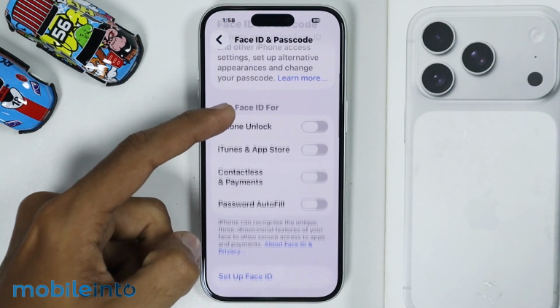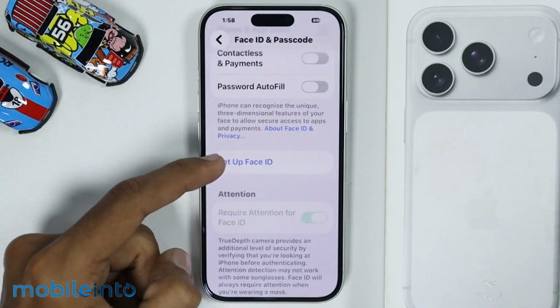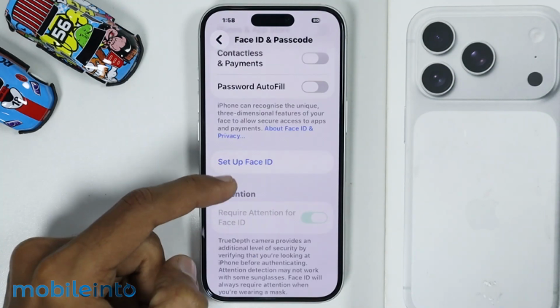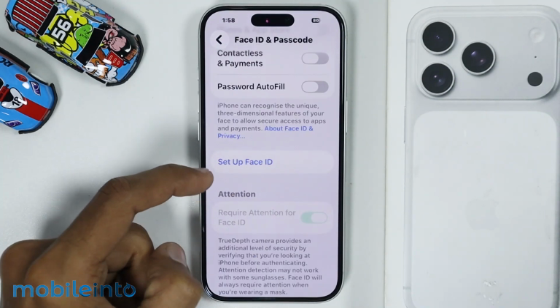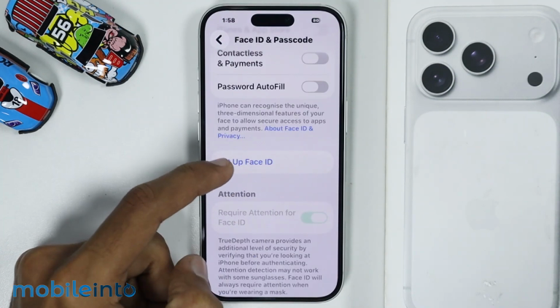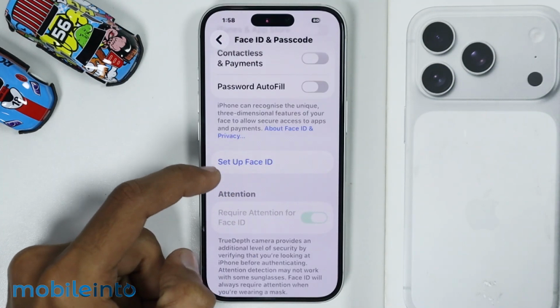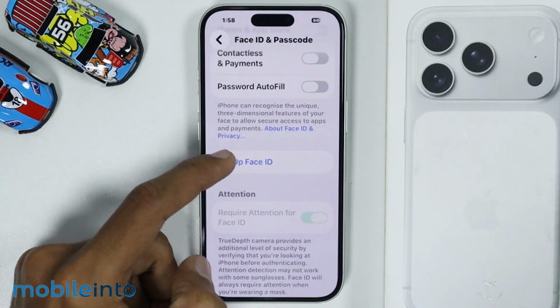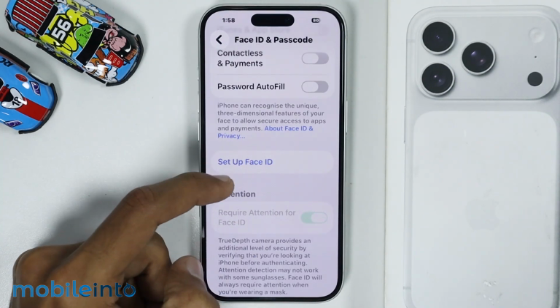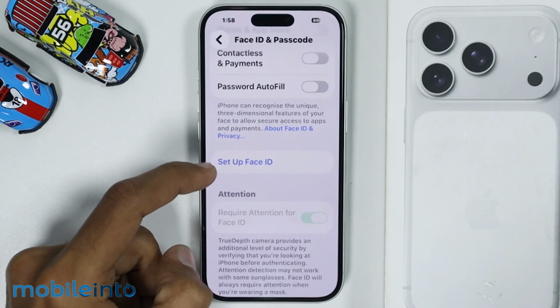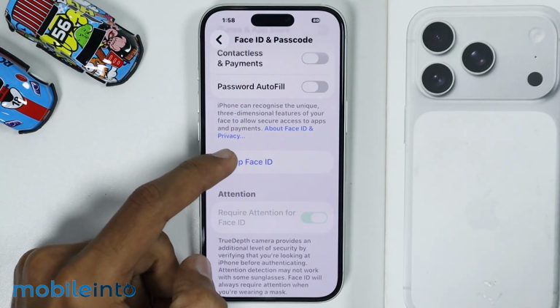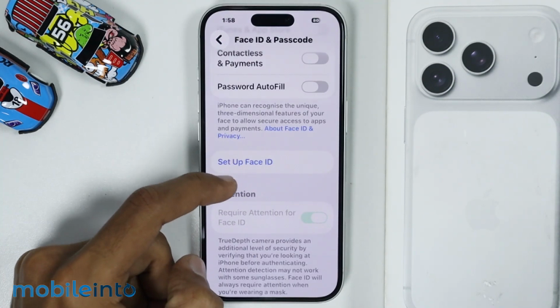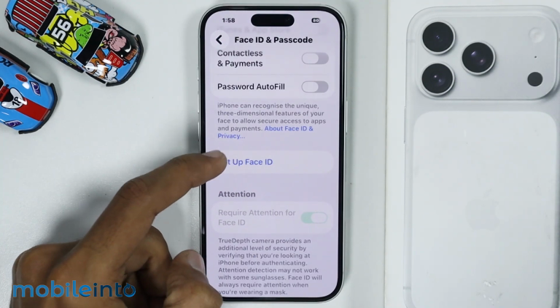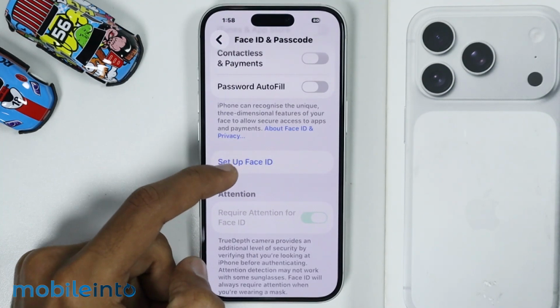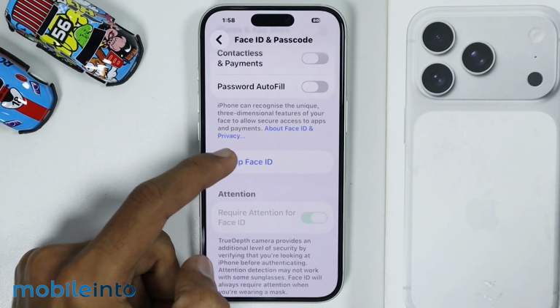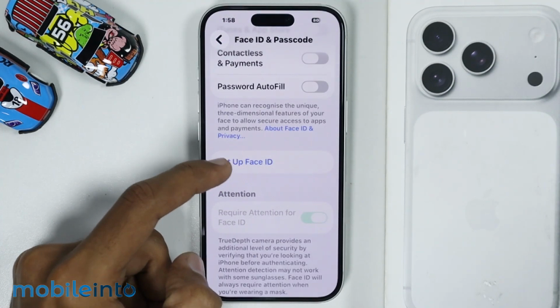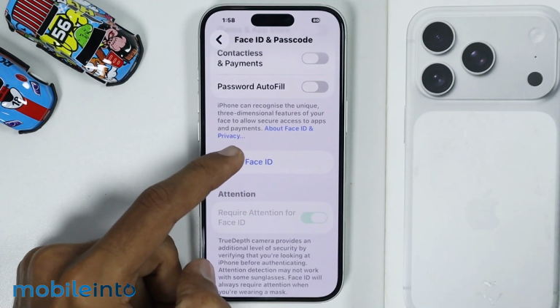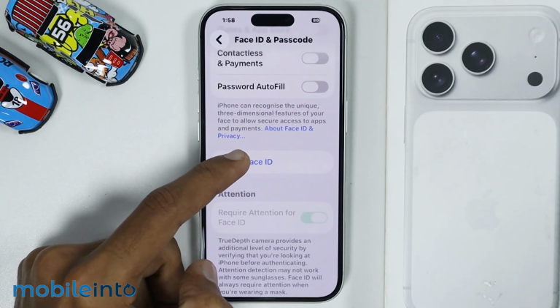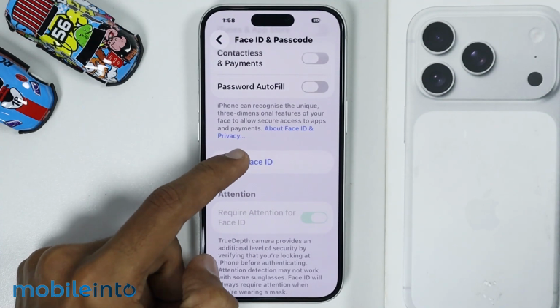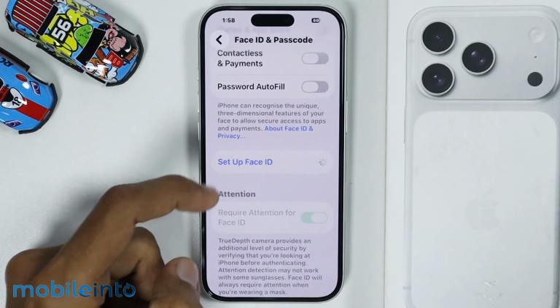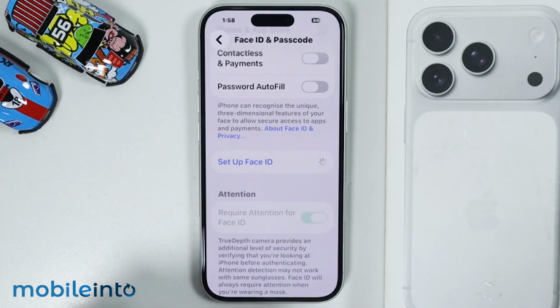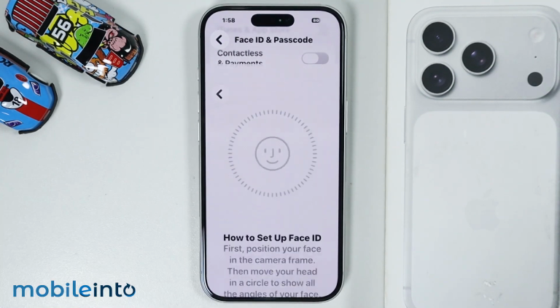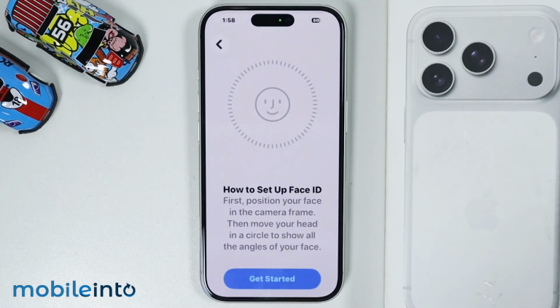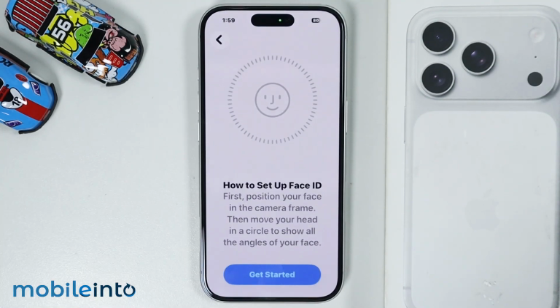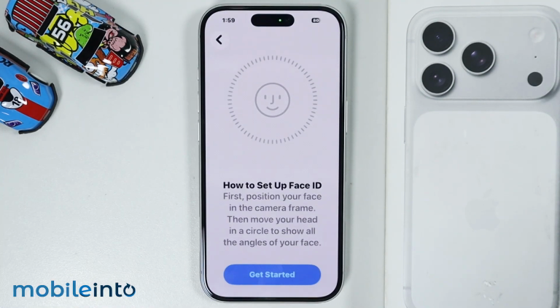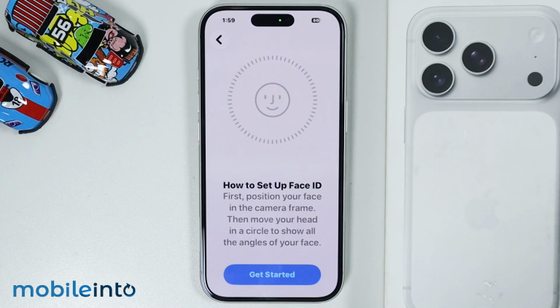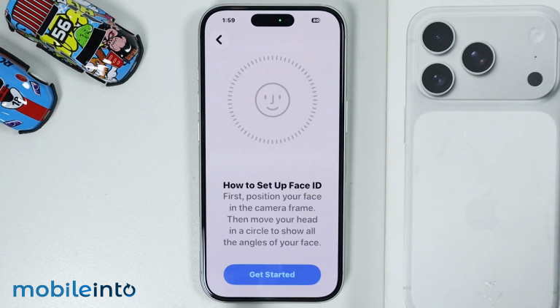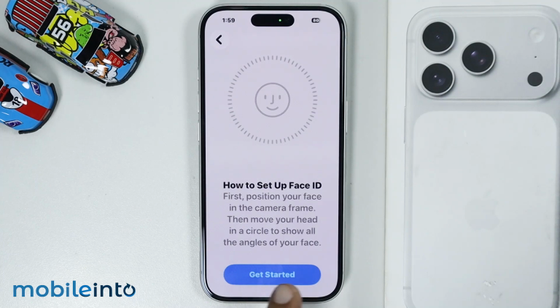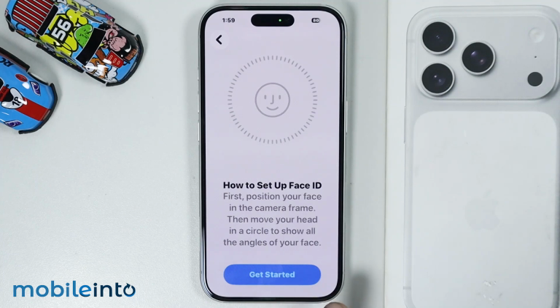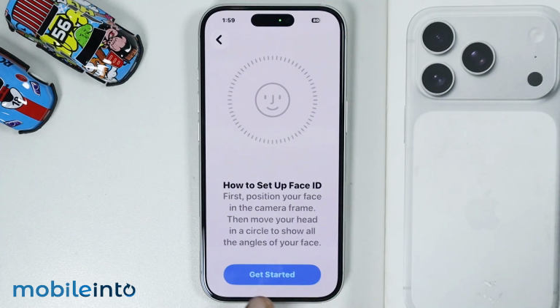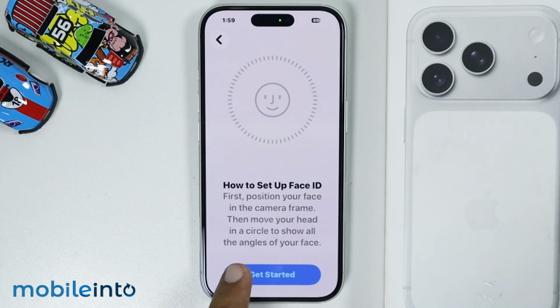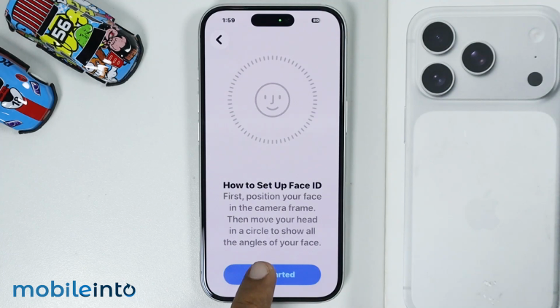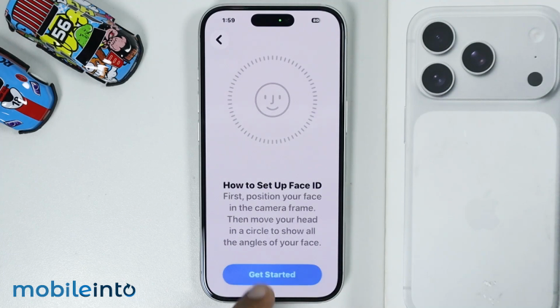And on this screen, just tap on Setup Face ID. Then tap on Get Started.